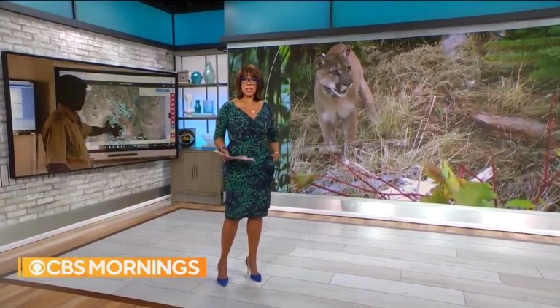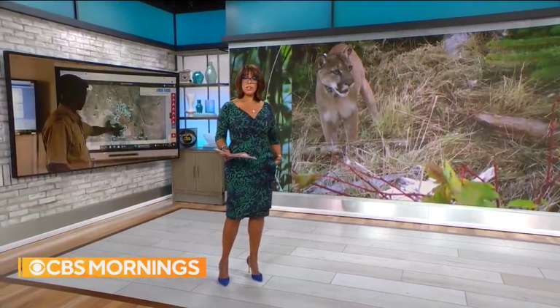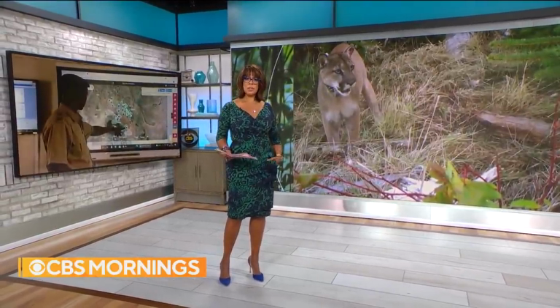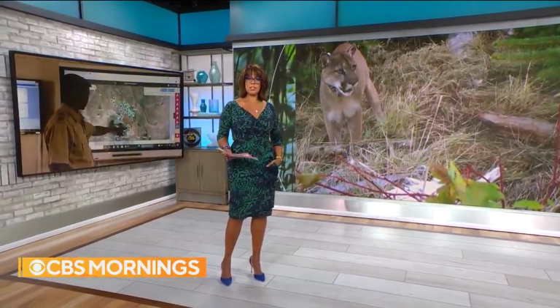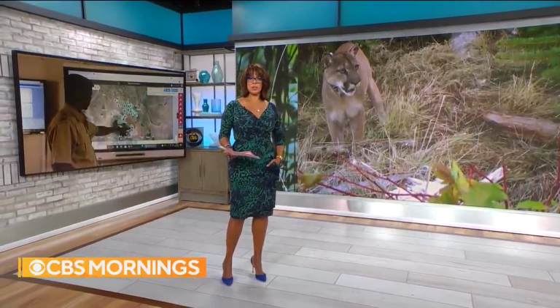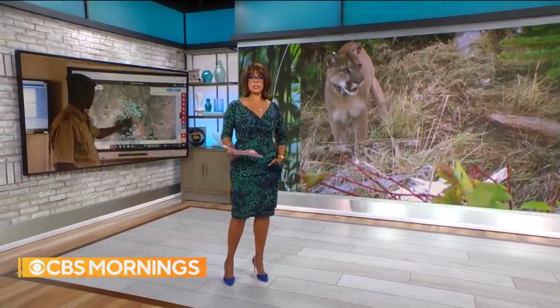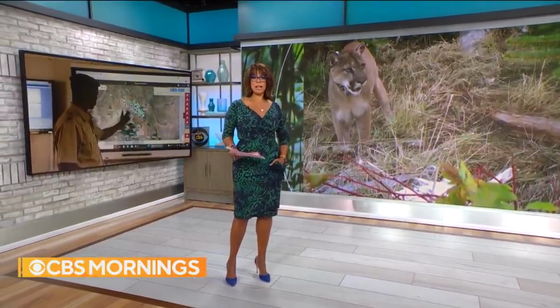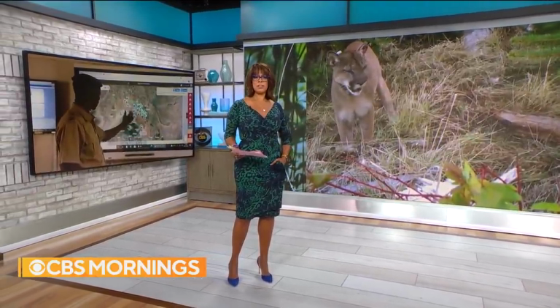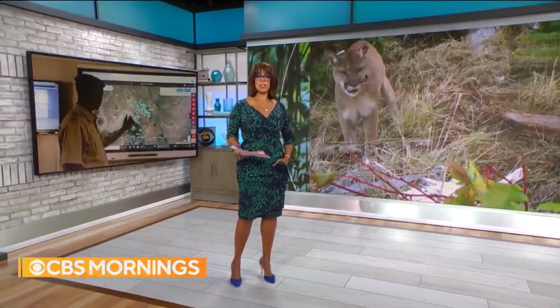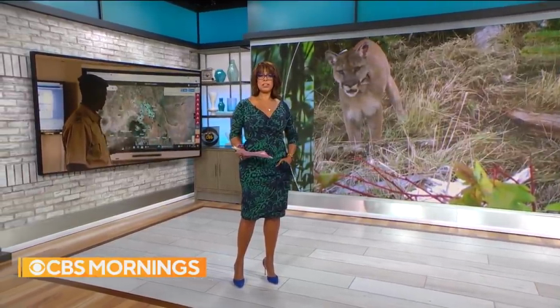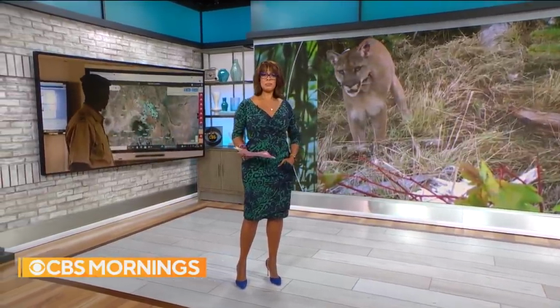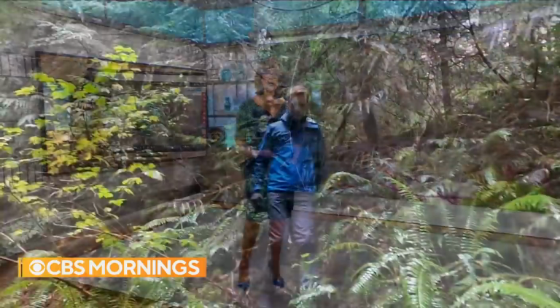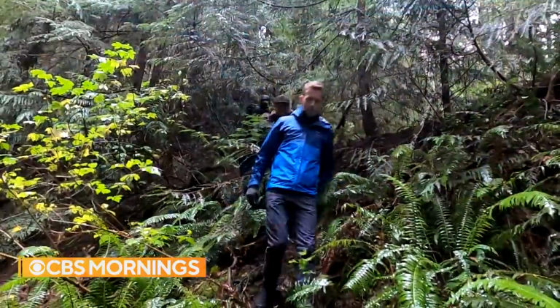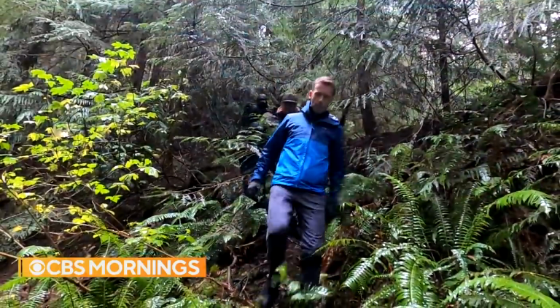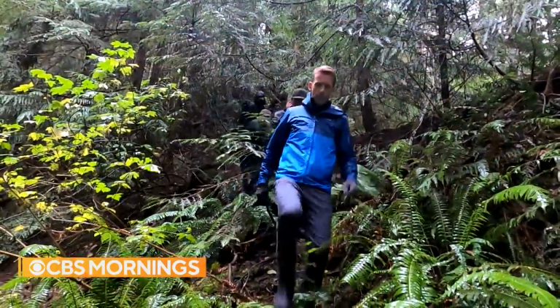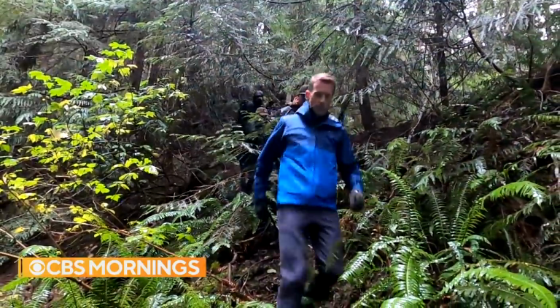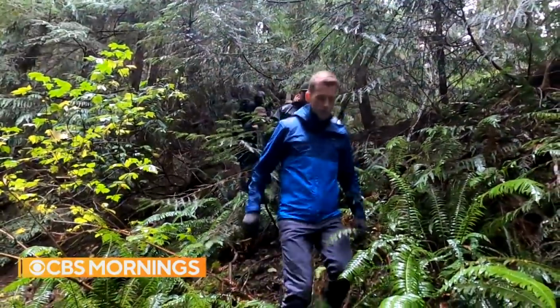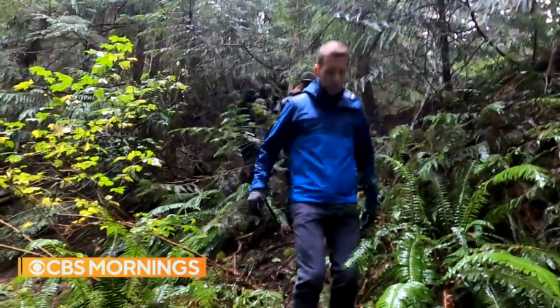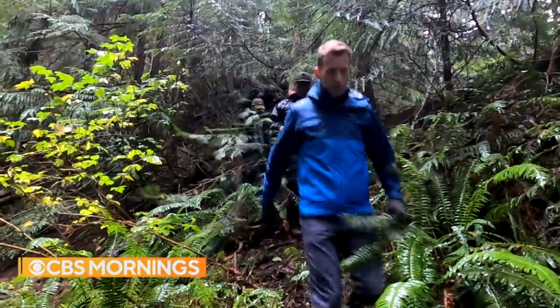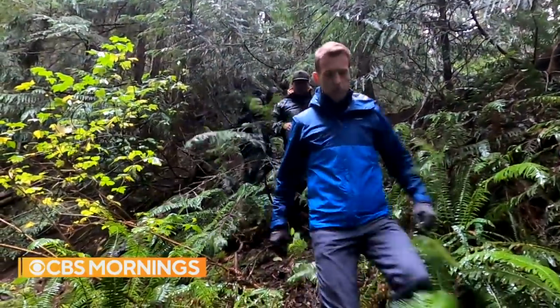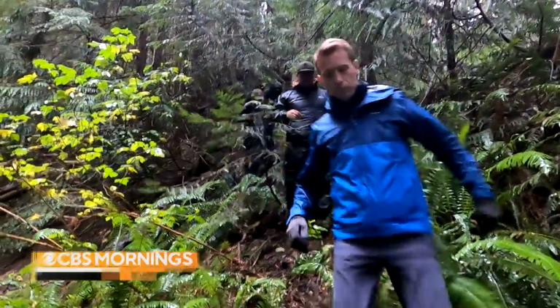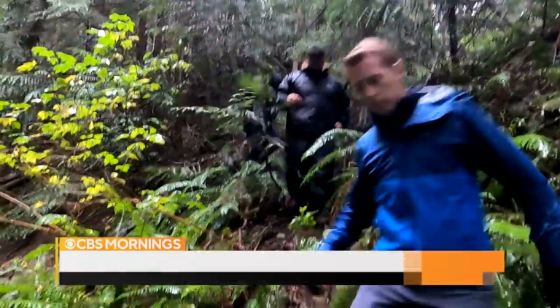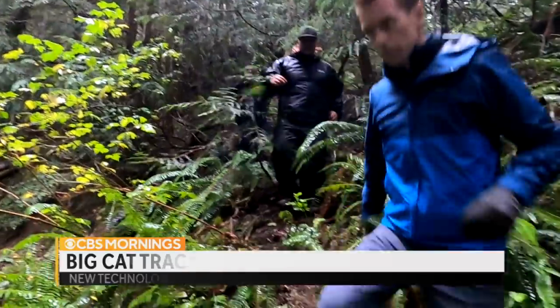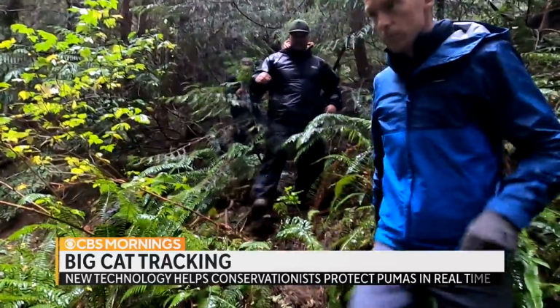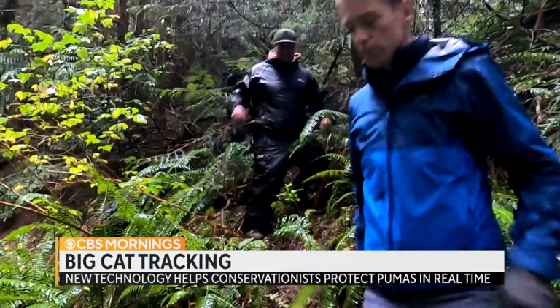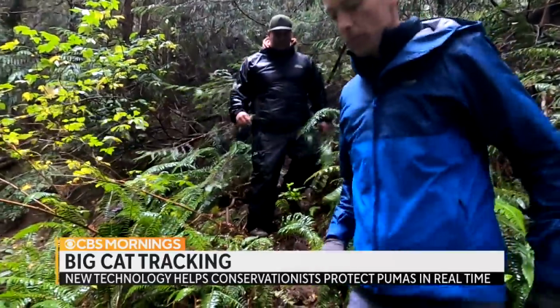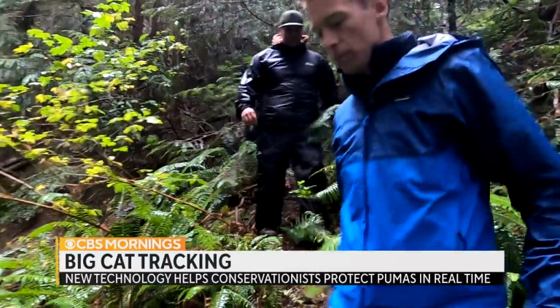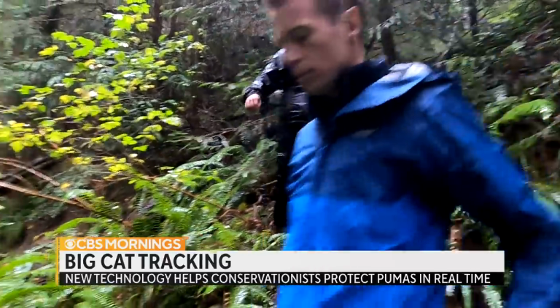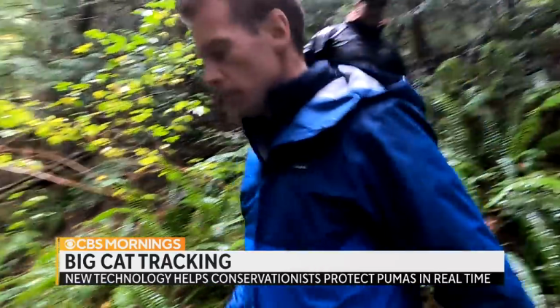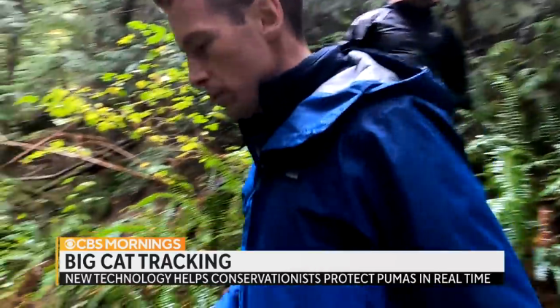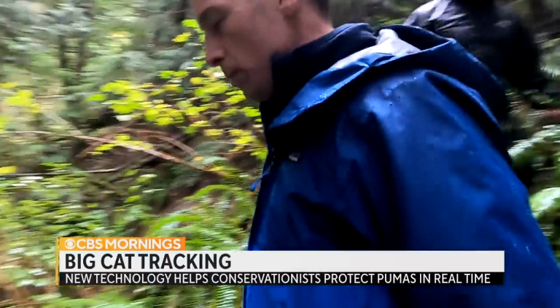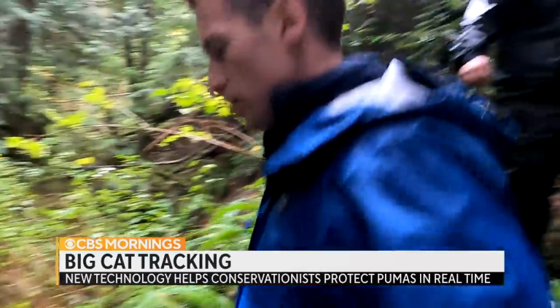The technology got its start in Africa, where it helps fight illegal poaching and avoid conflicts between wildlife and humans. Ben Tracy trekked down into the deep rainforest of the Pacific Northwest to see exactly how it works.